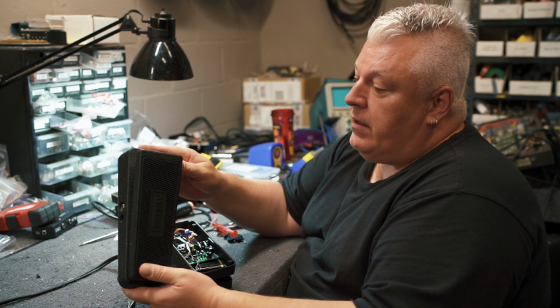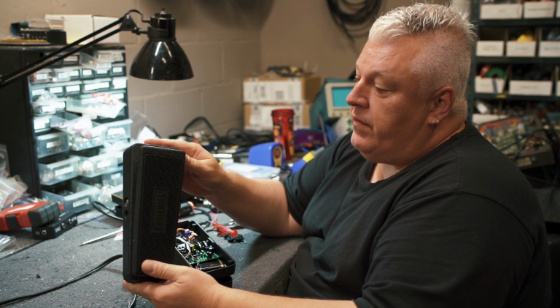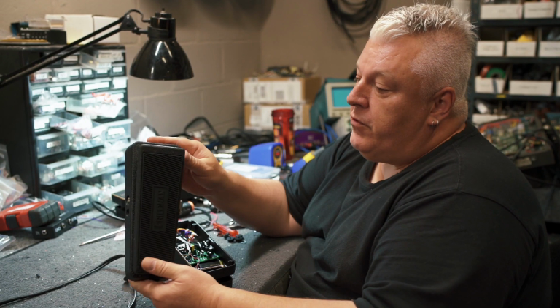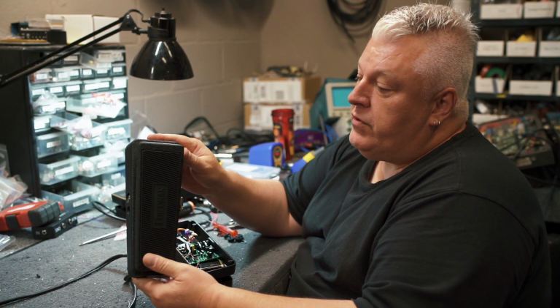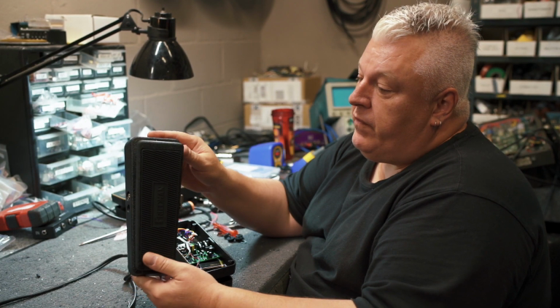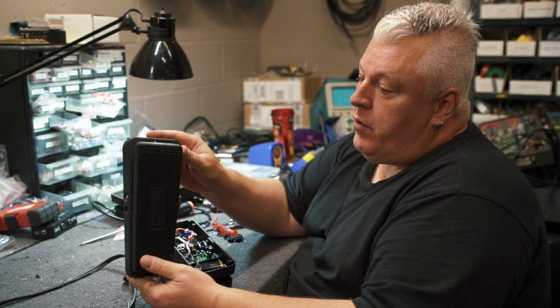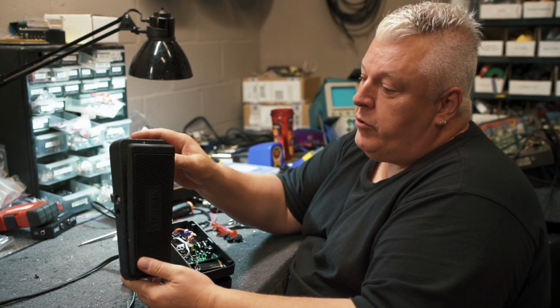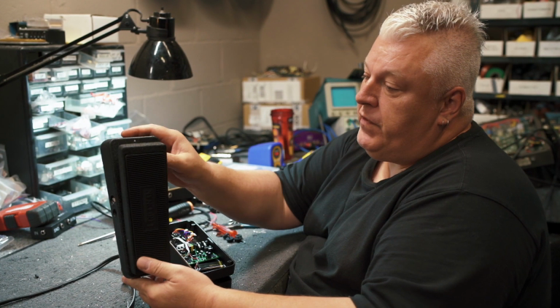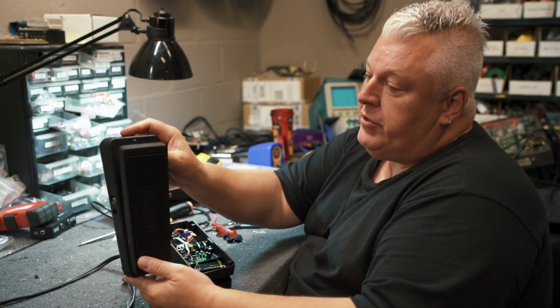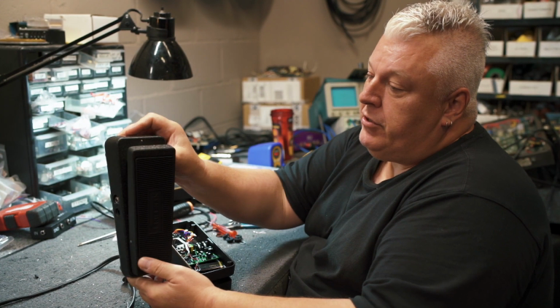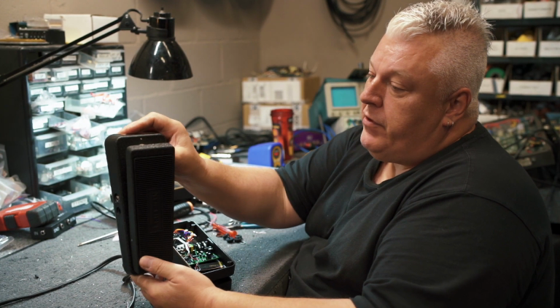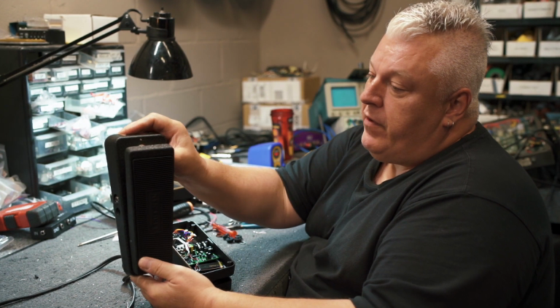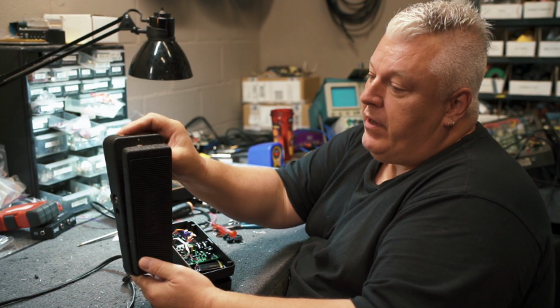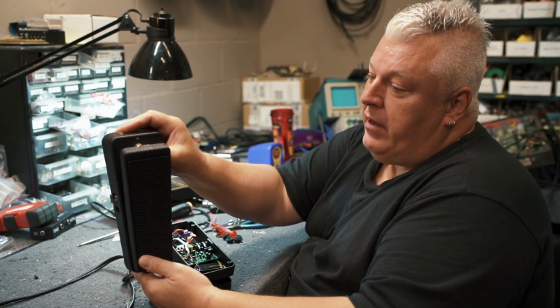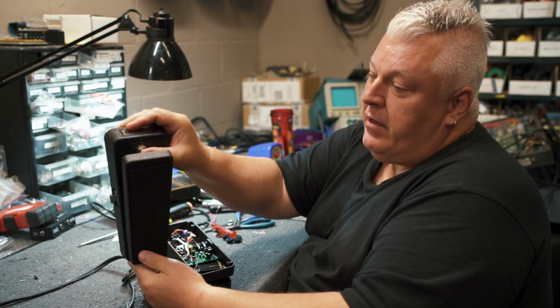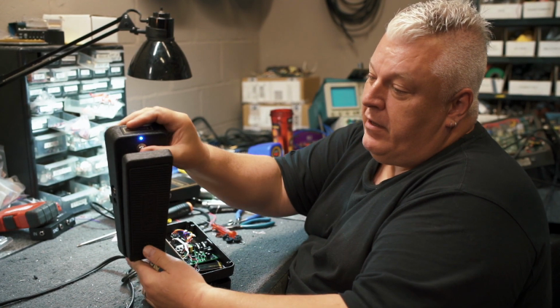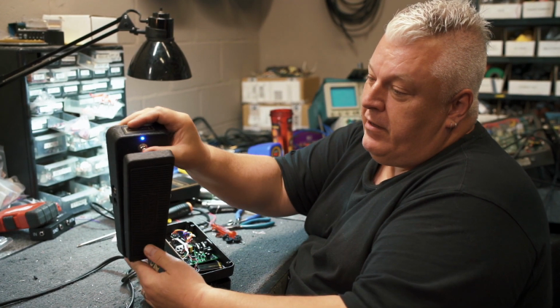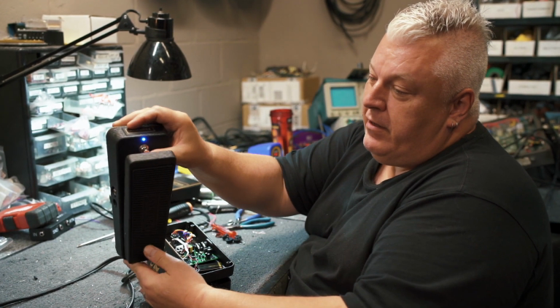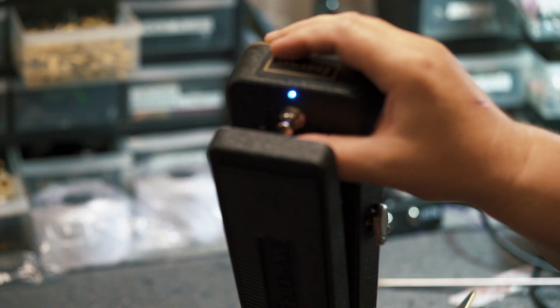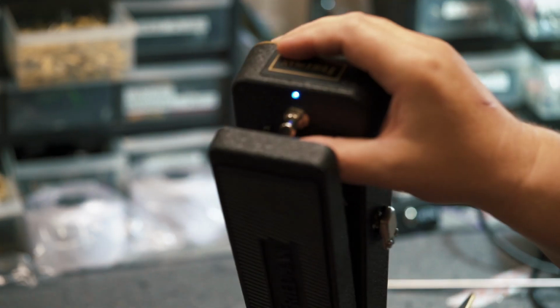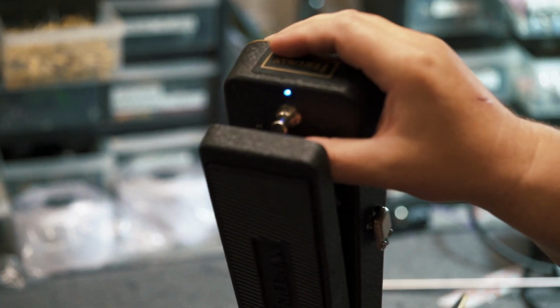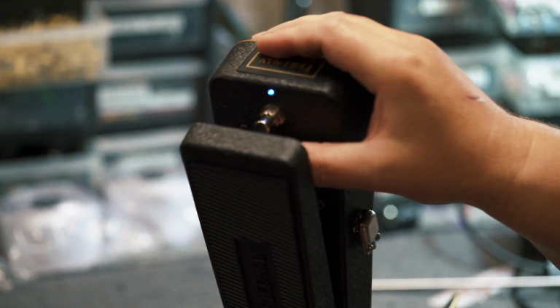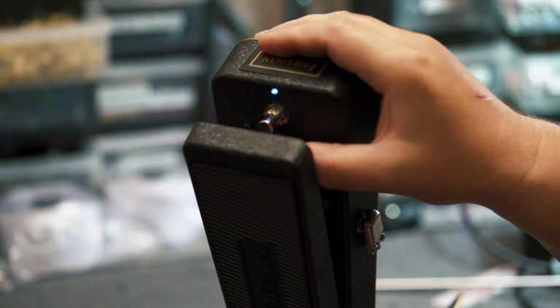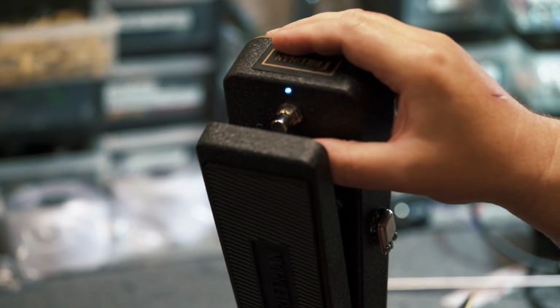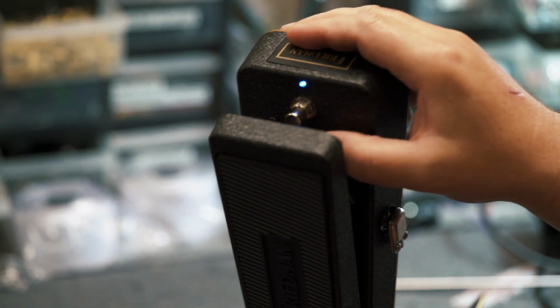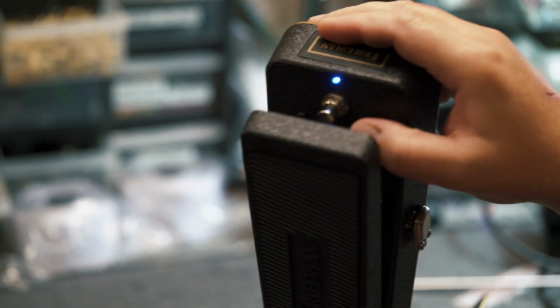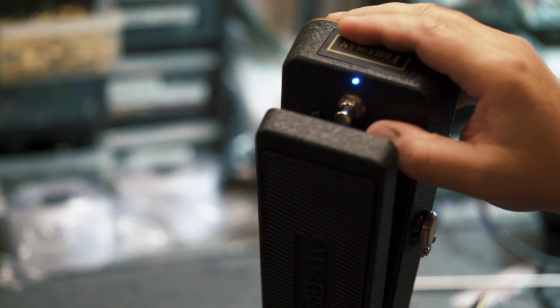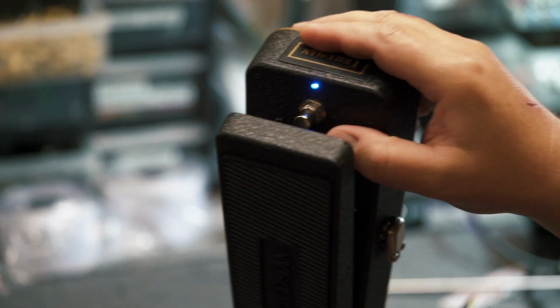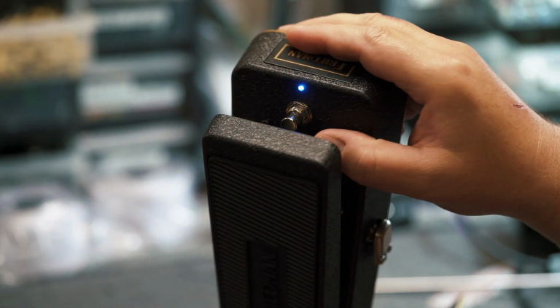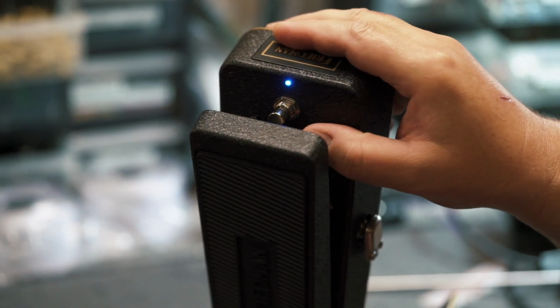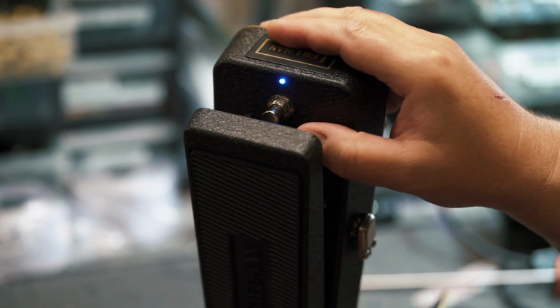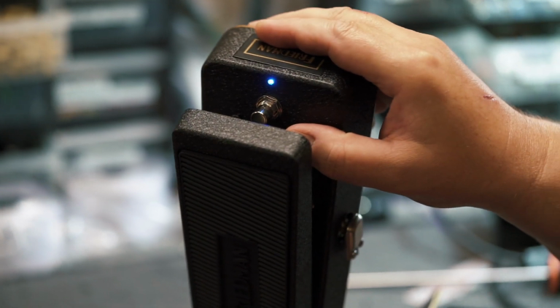First and foremost feature: you have a beautiful blue LED, because blue sounds better.